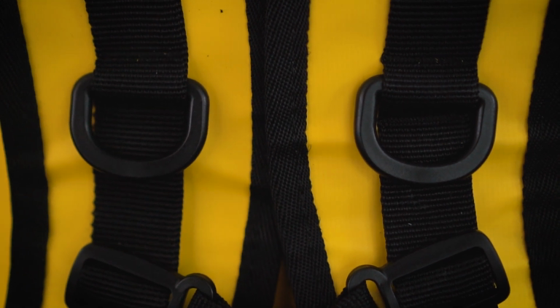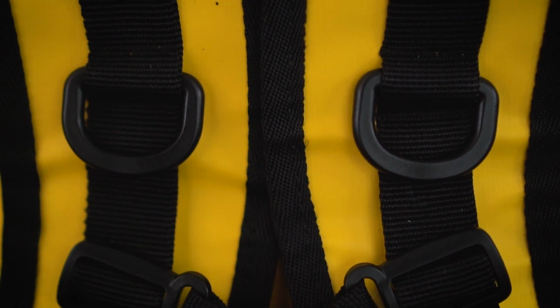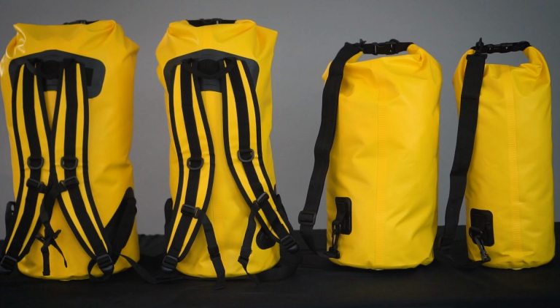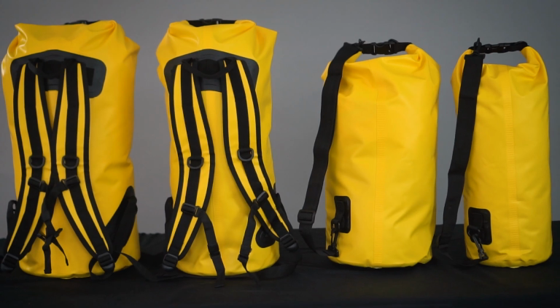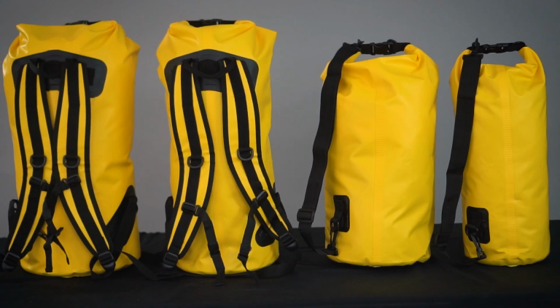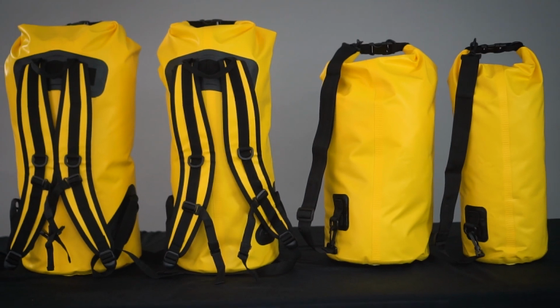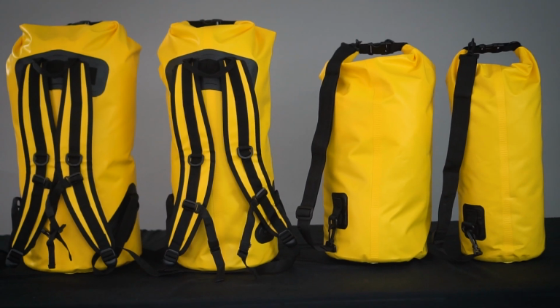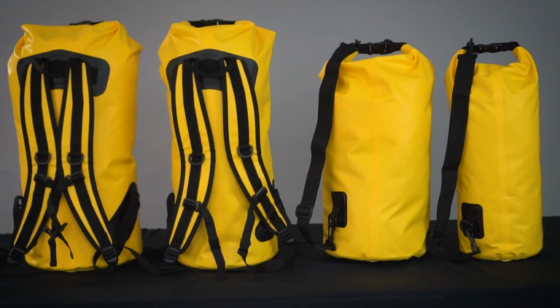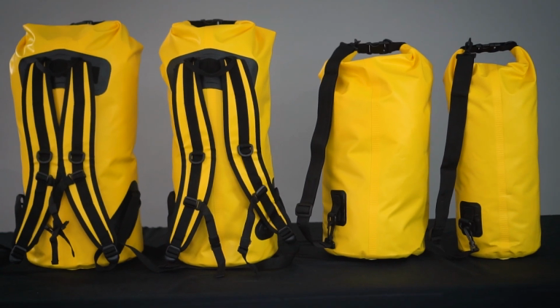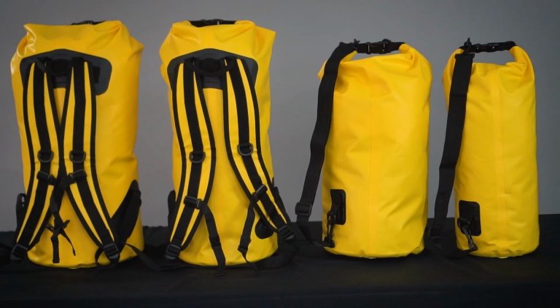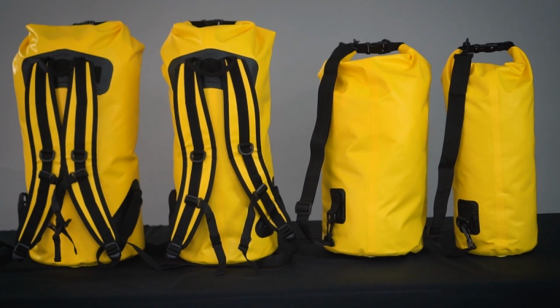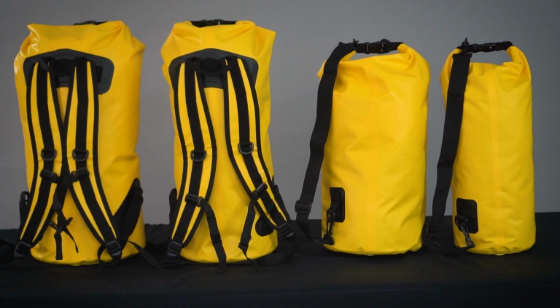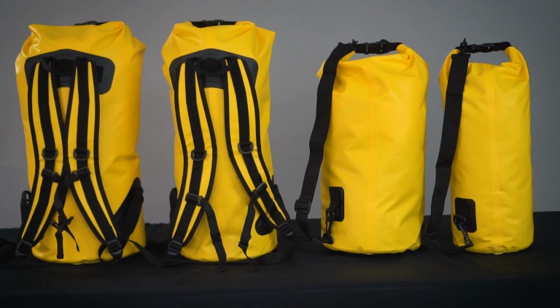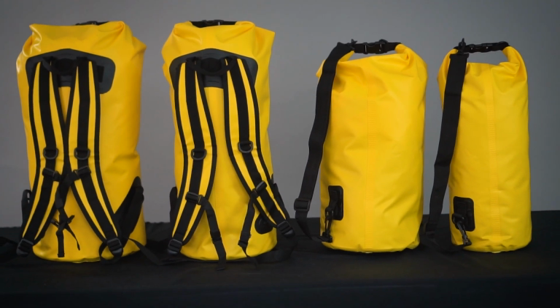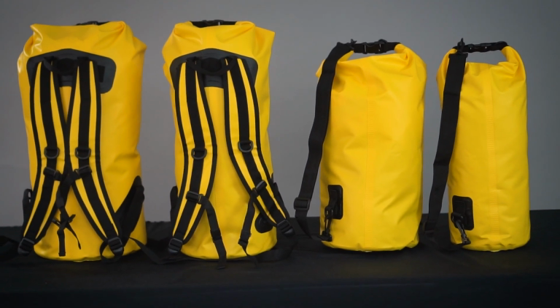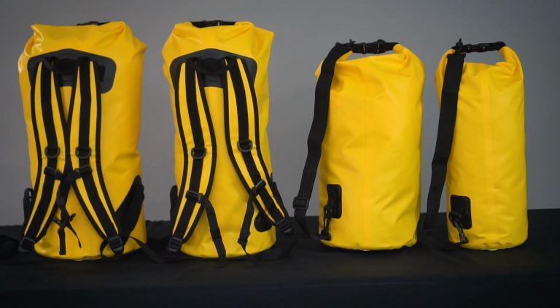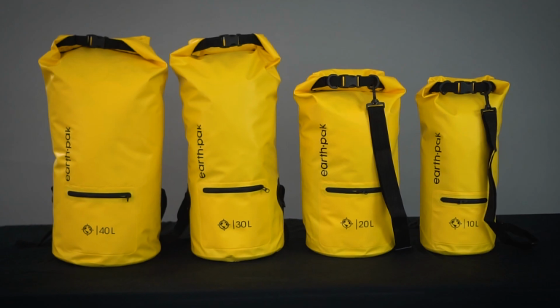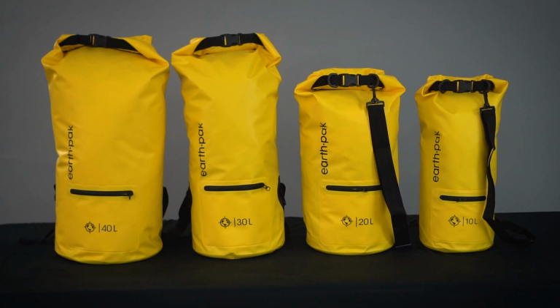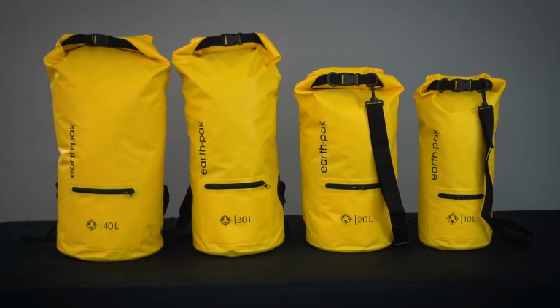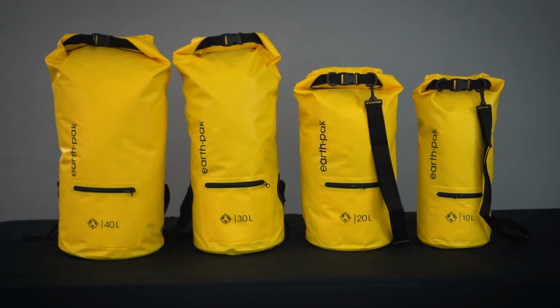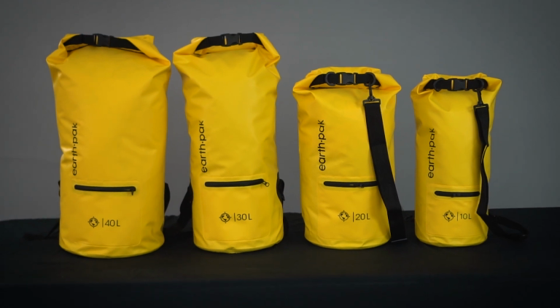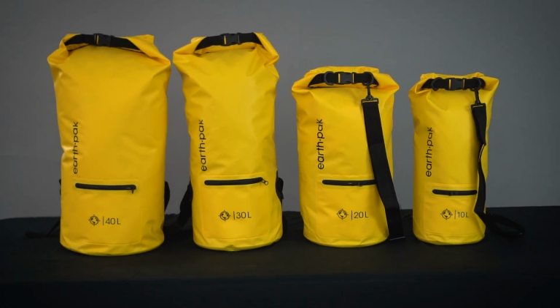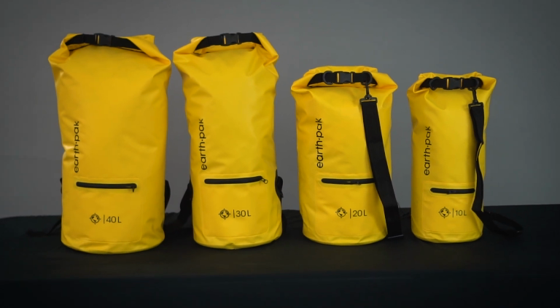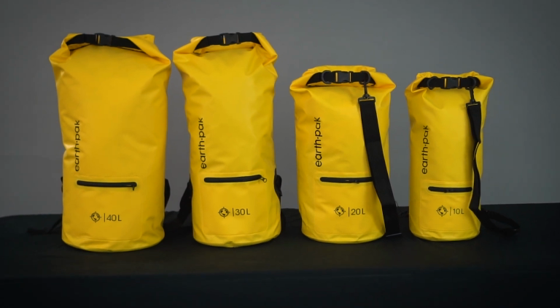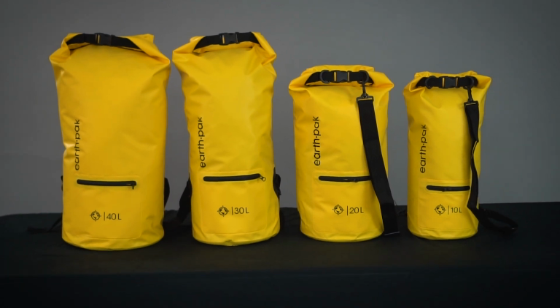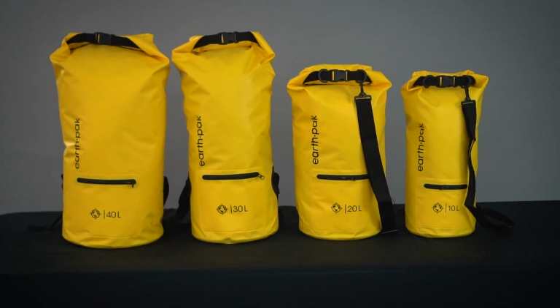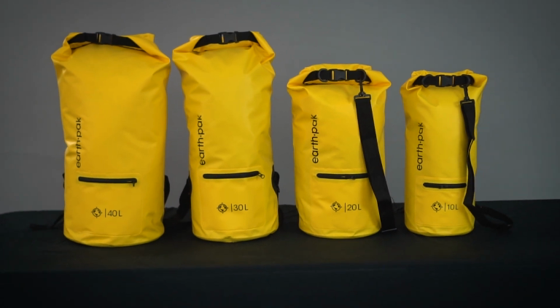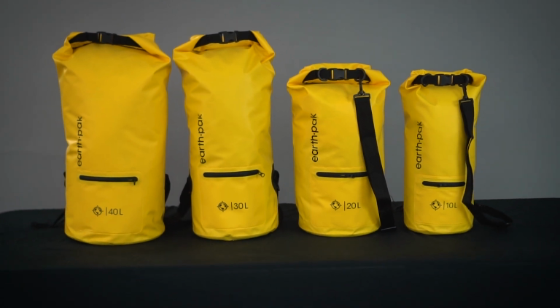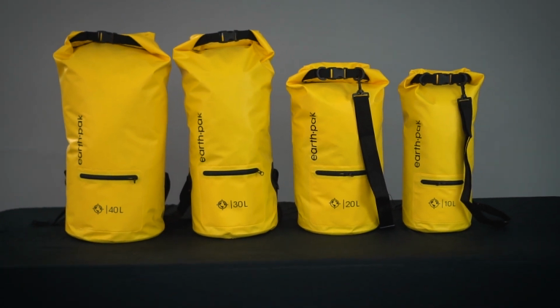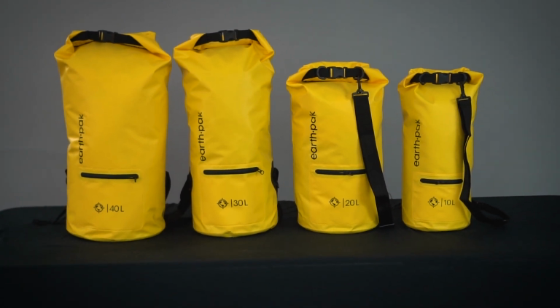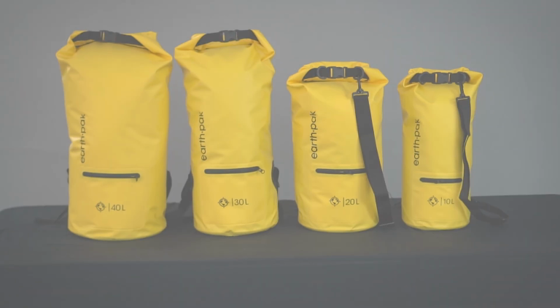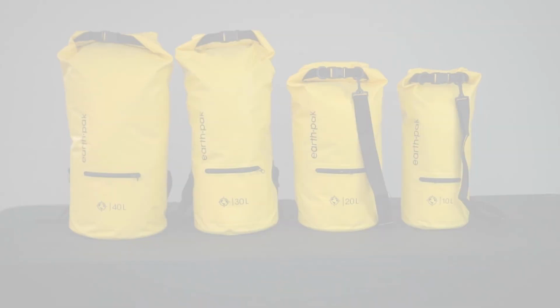No matter where your adventures take you, this dry bag is up for the challenge. Pack up and go with the Torrent Series Zippered Dry Bag.